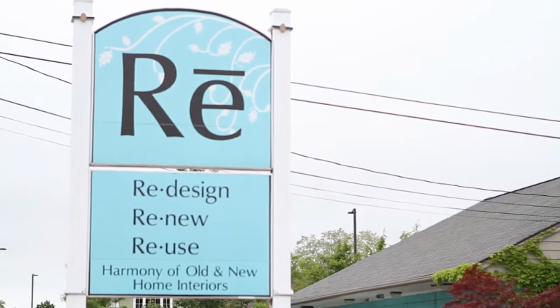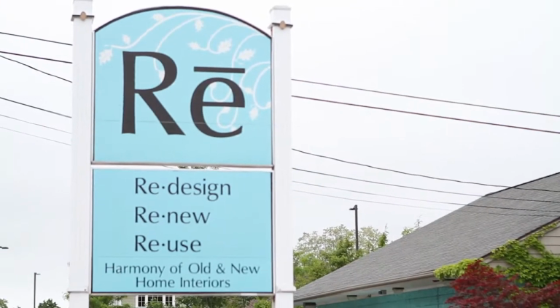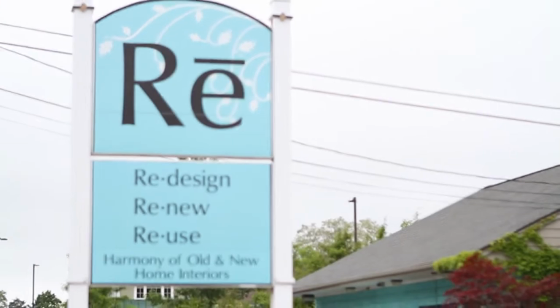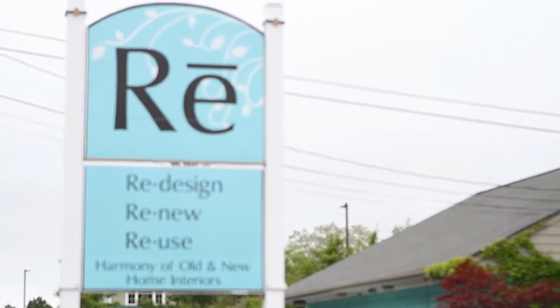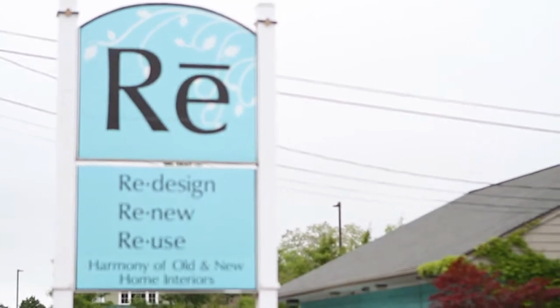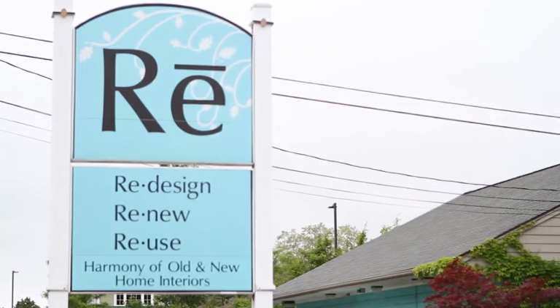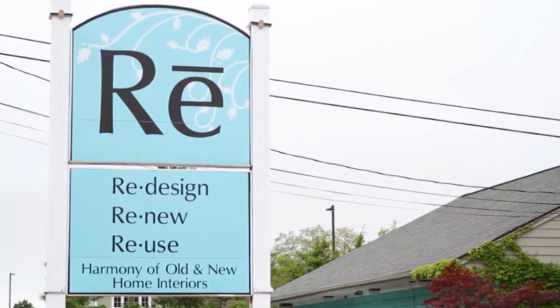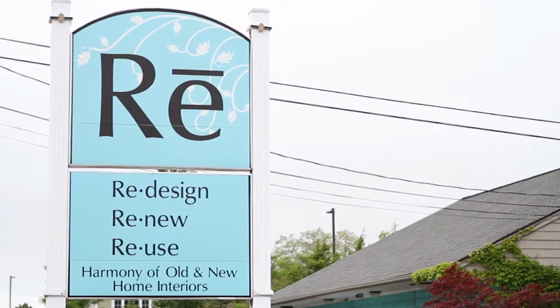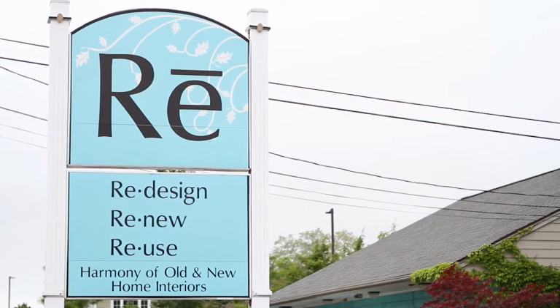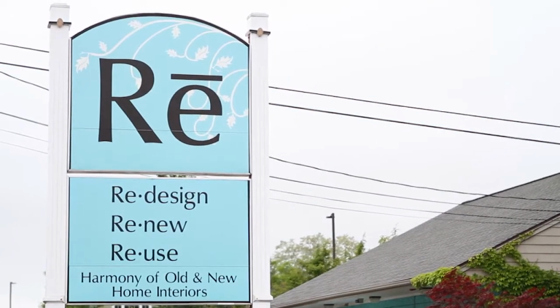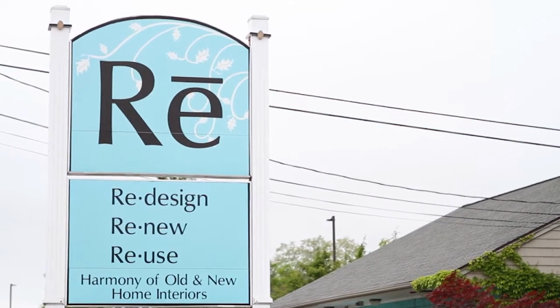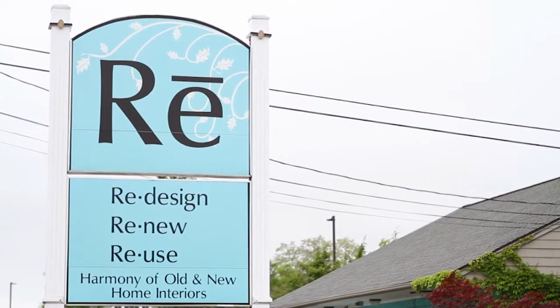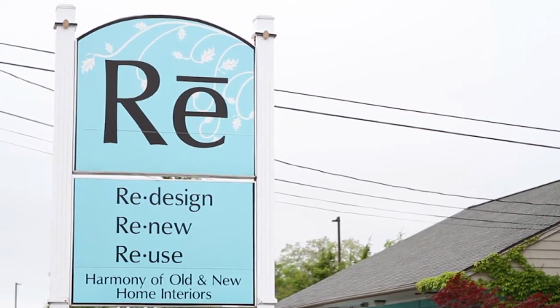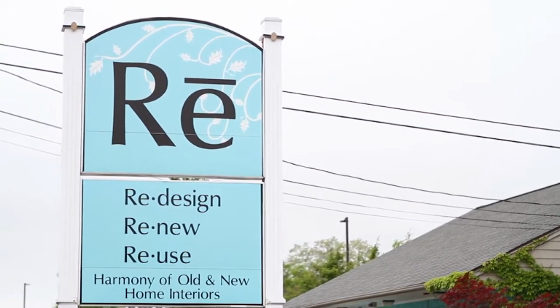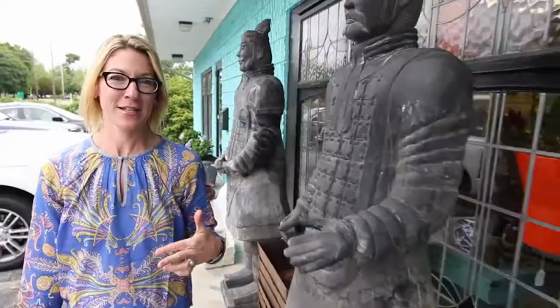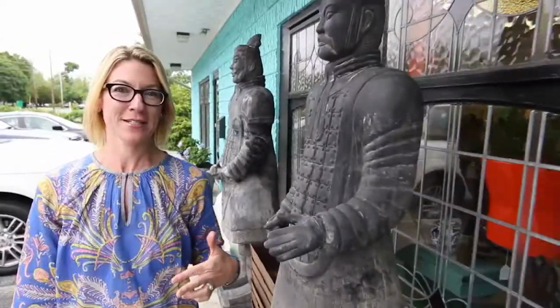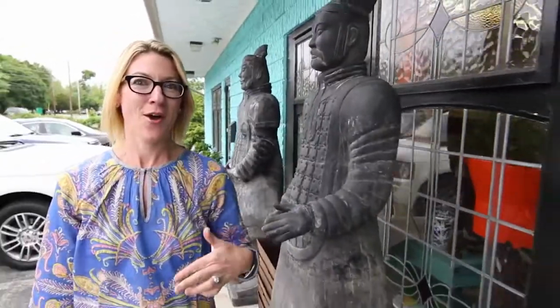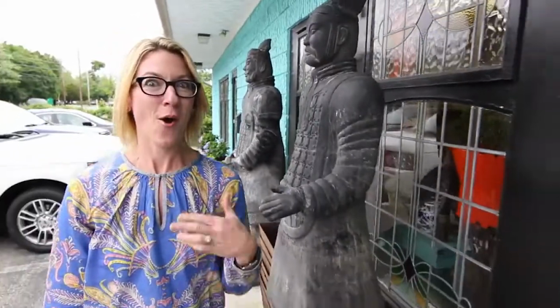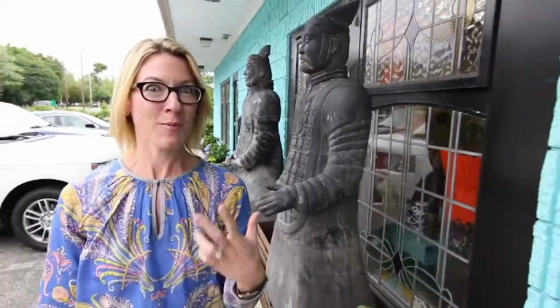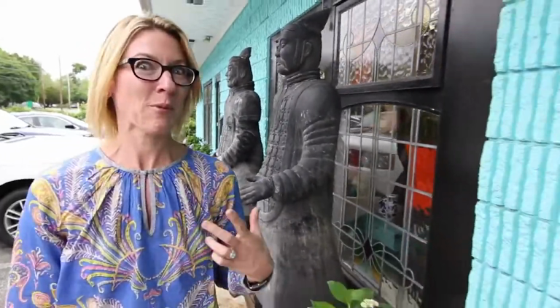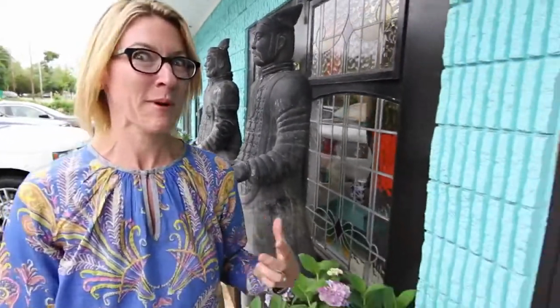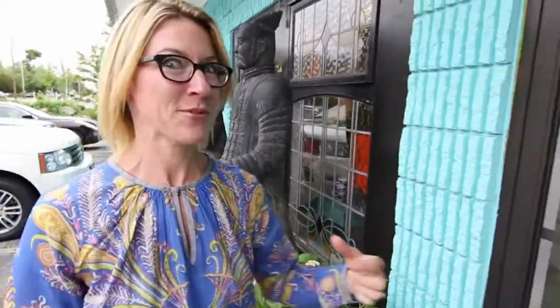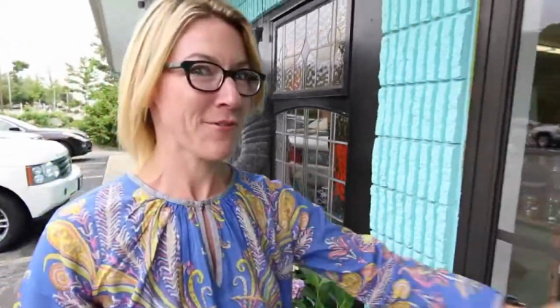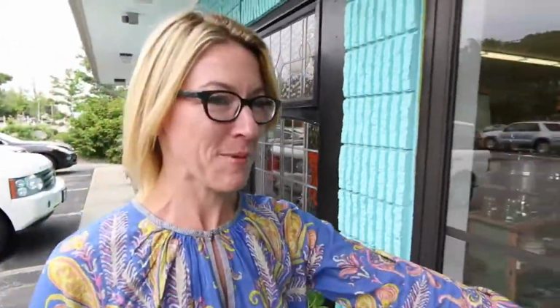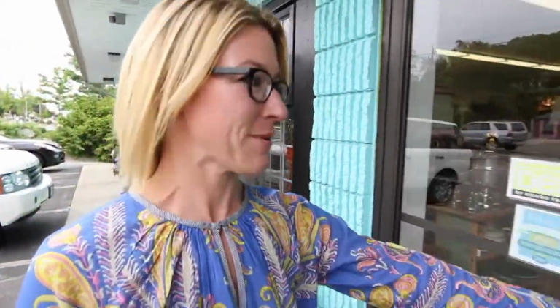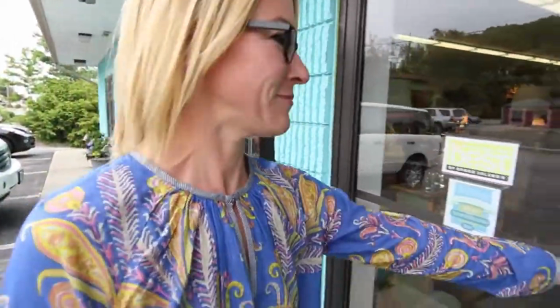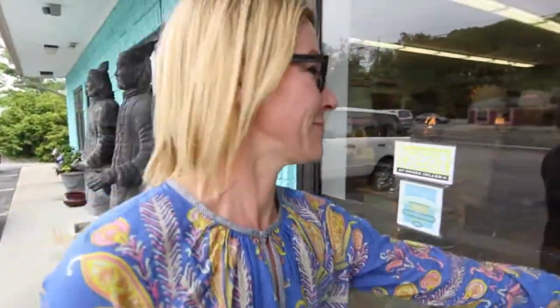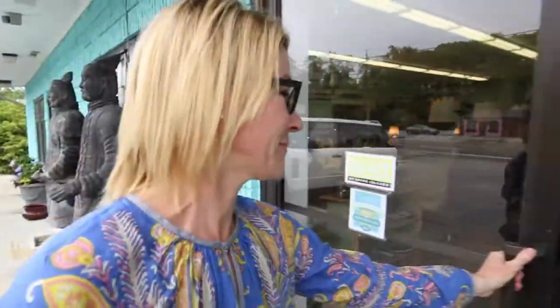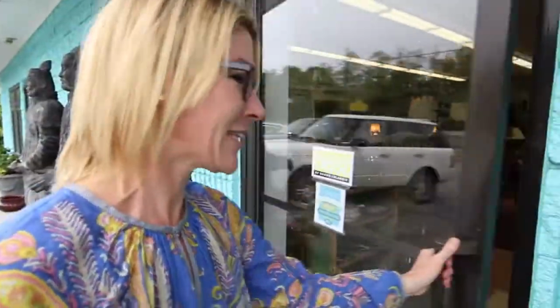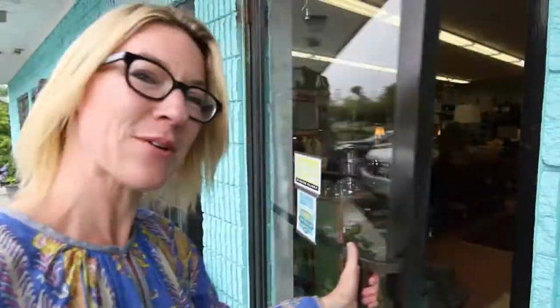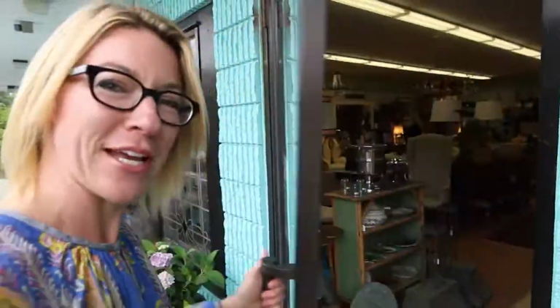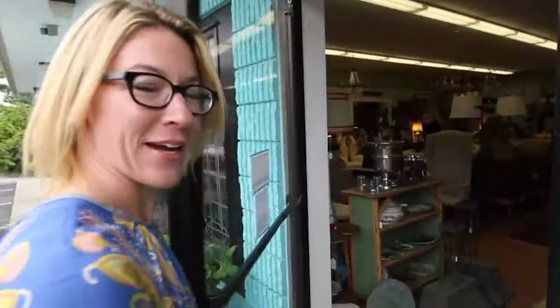We're at Ree, which is one of my favorite antique stores in Rhode Island, owned by one of my most favorite people. Let's go check it out.